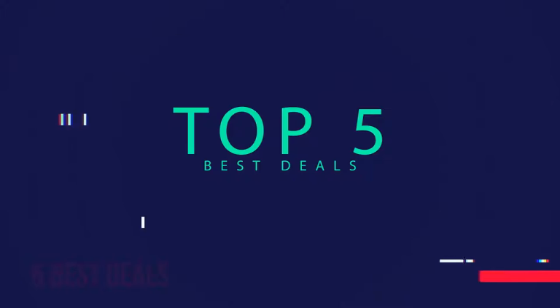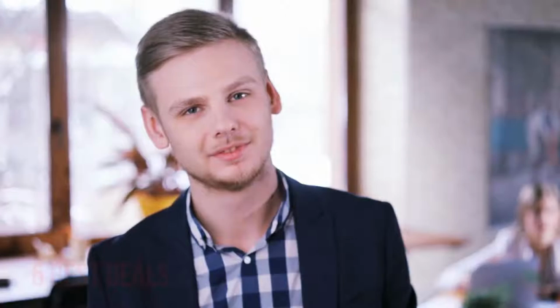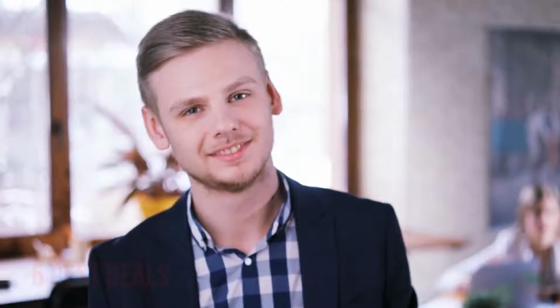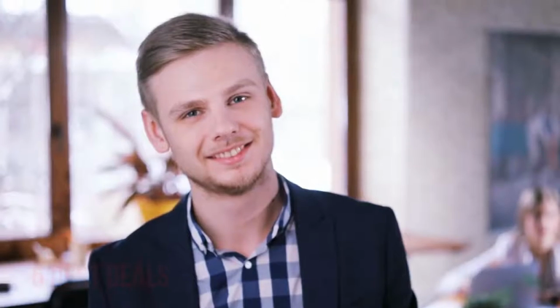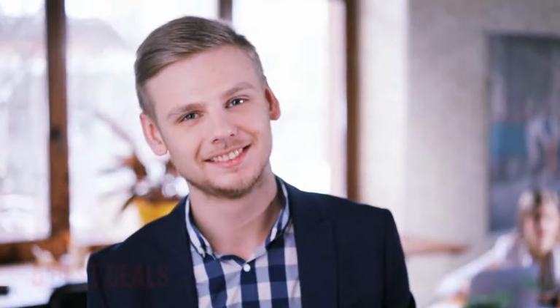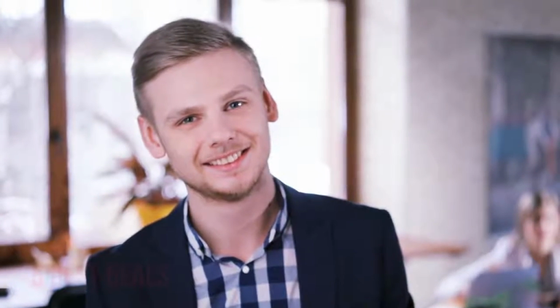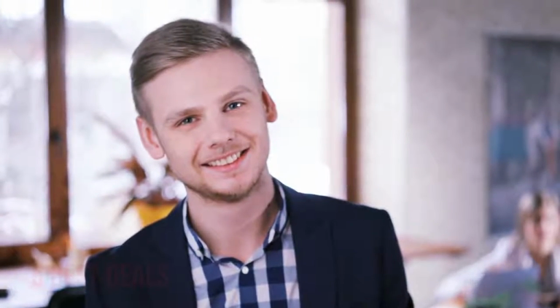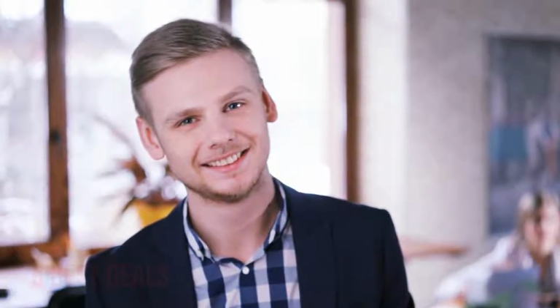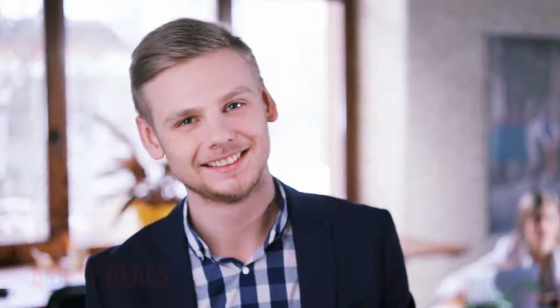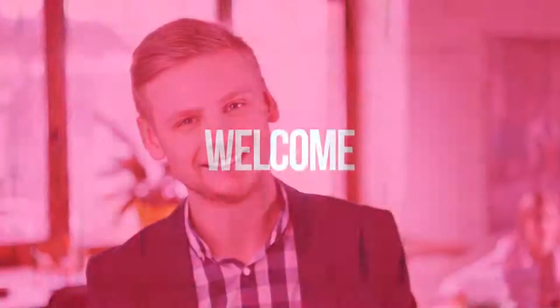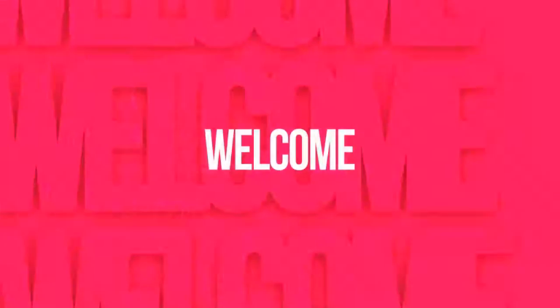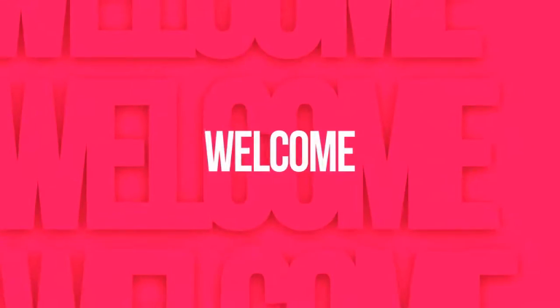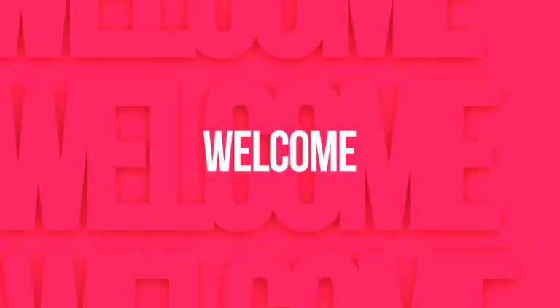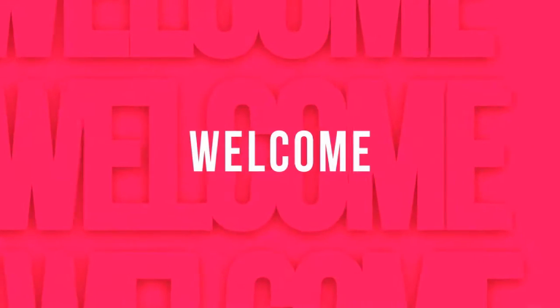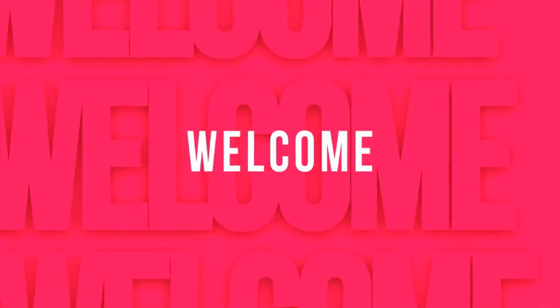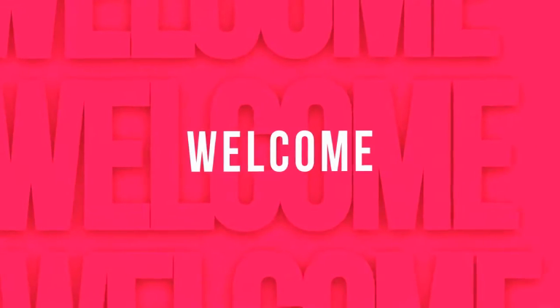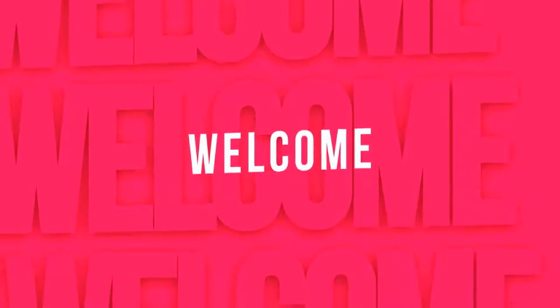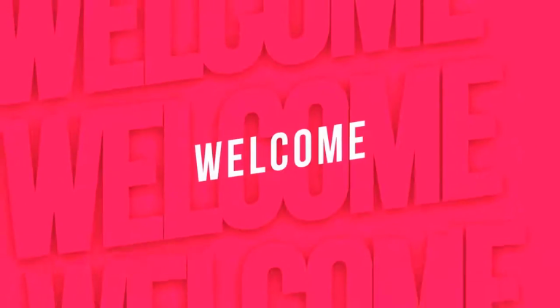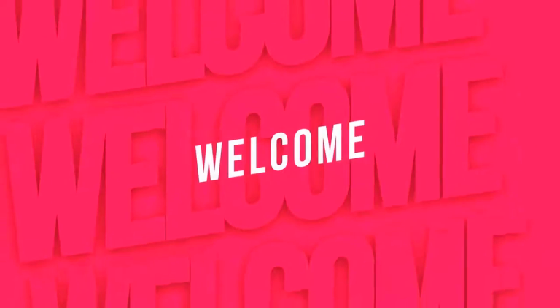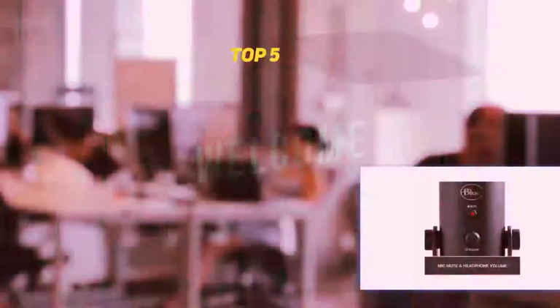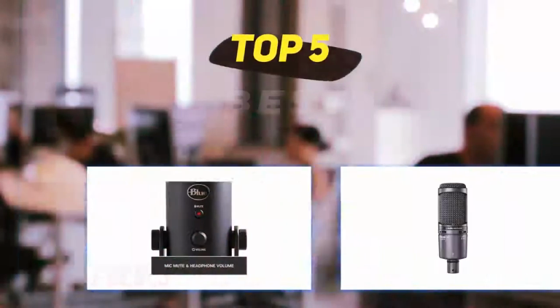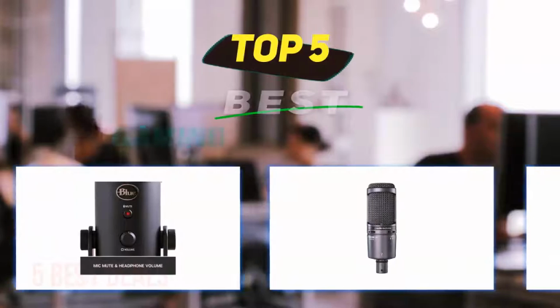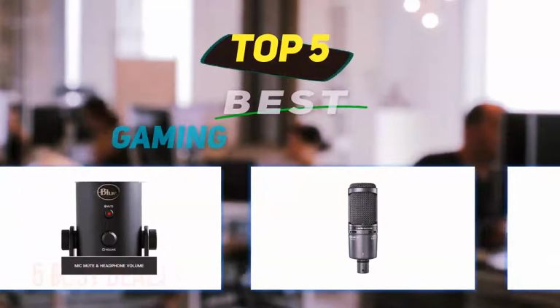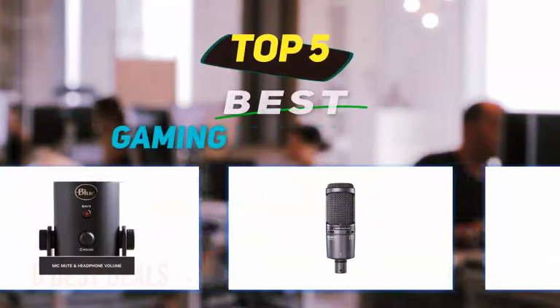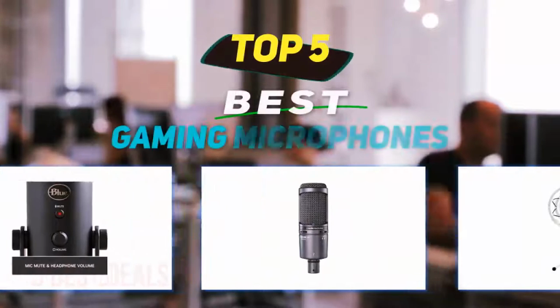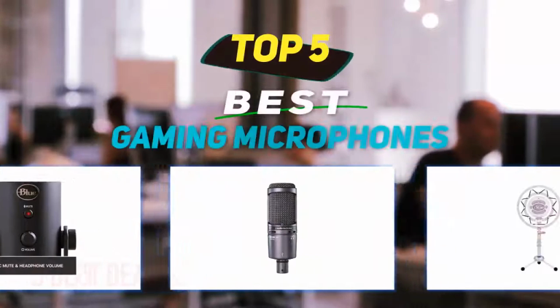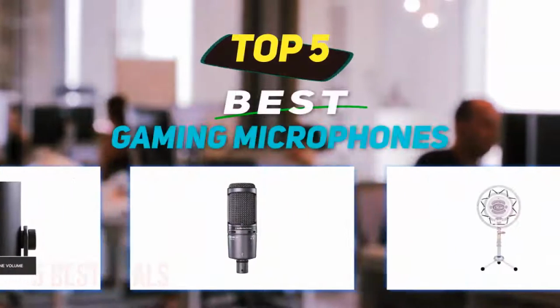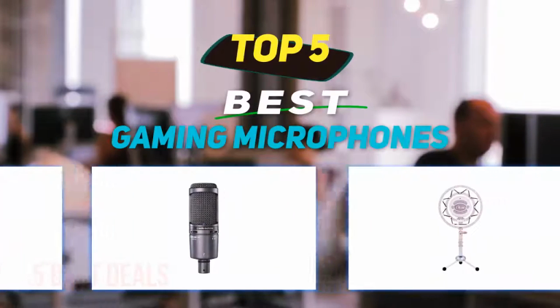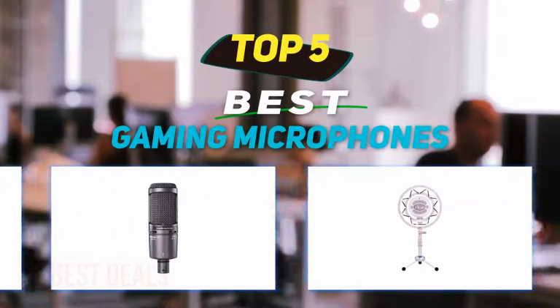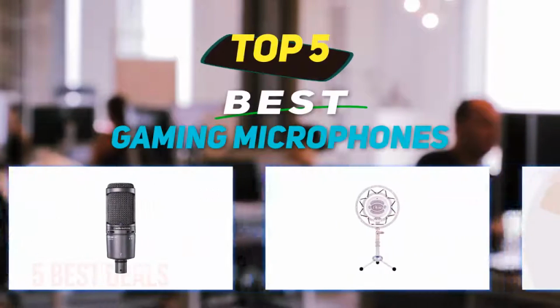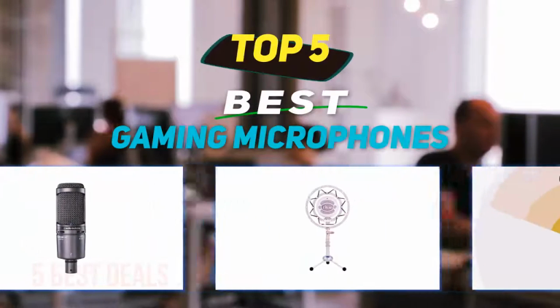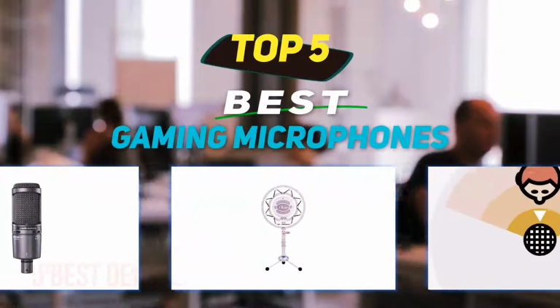Hey guys, welcome back to my channel. In this video I'm going to talk about the top 5 best gaming microphones.